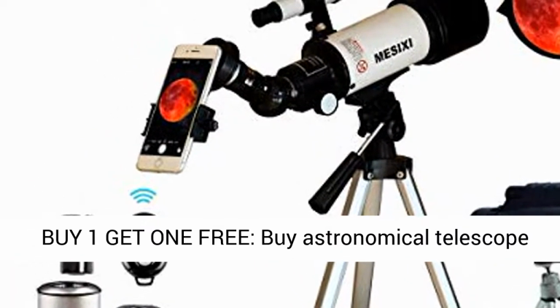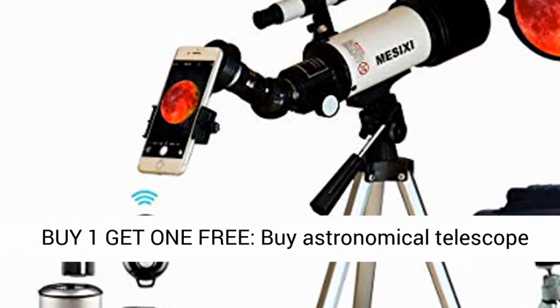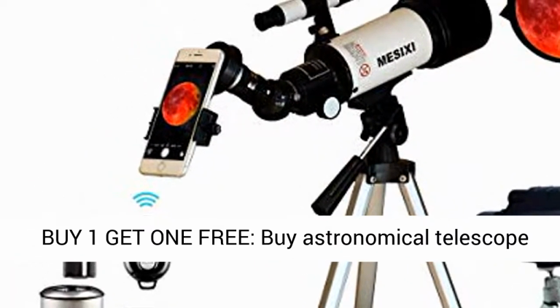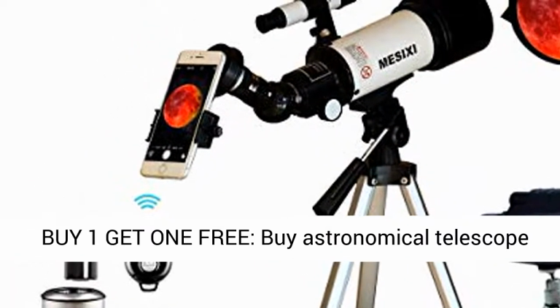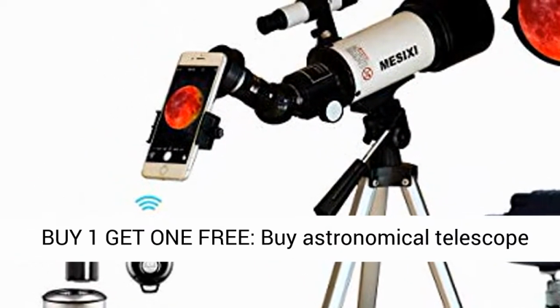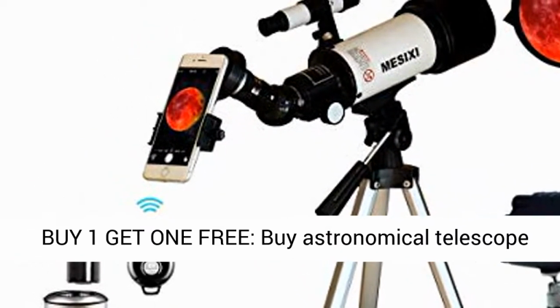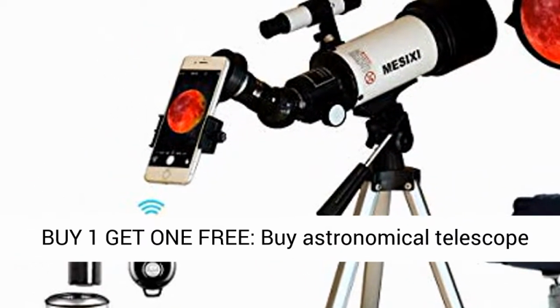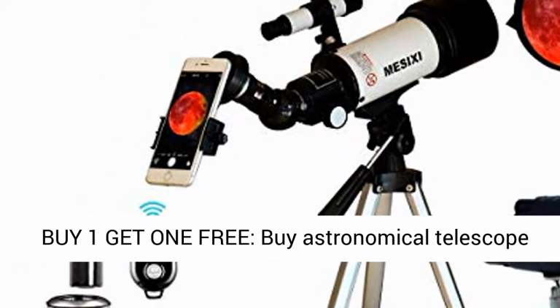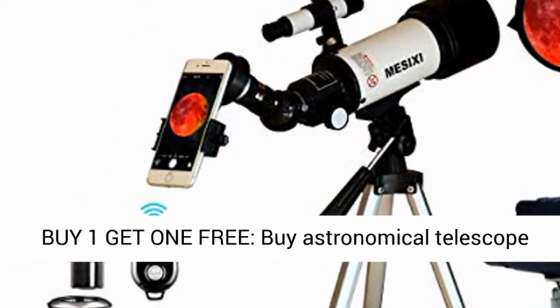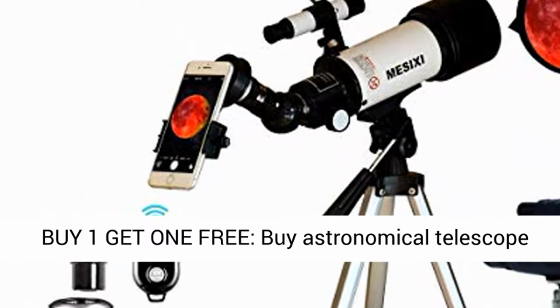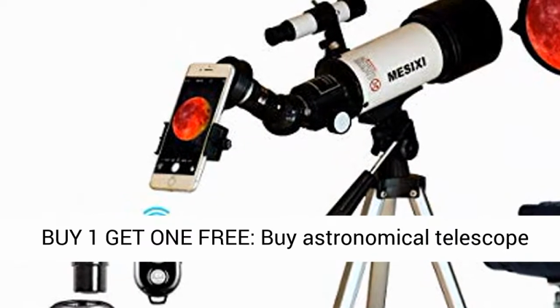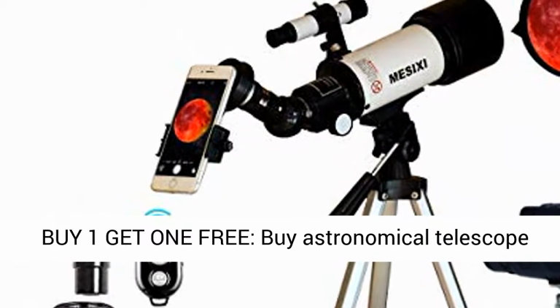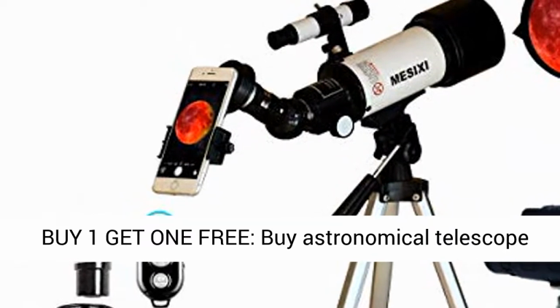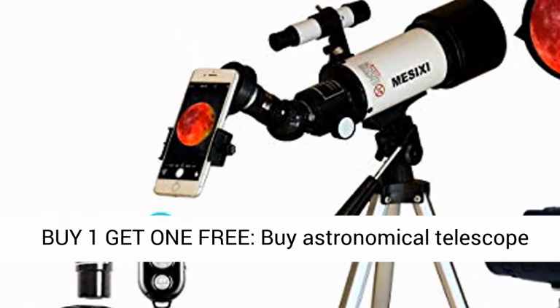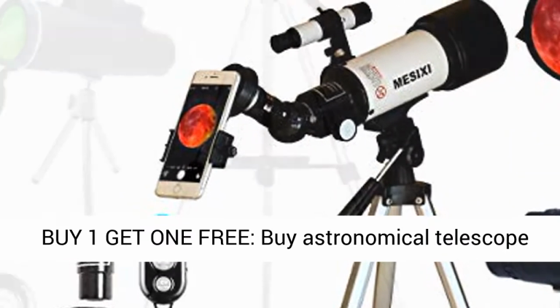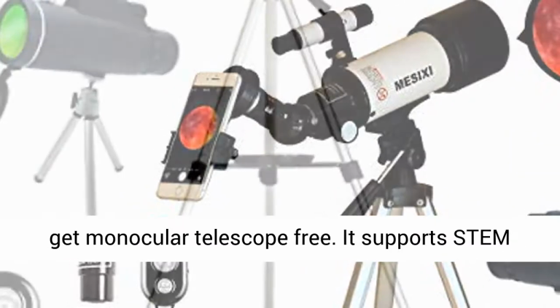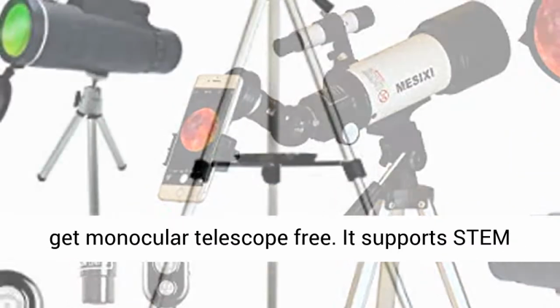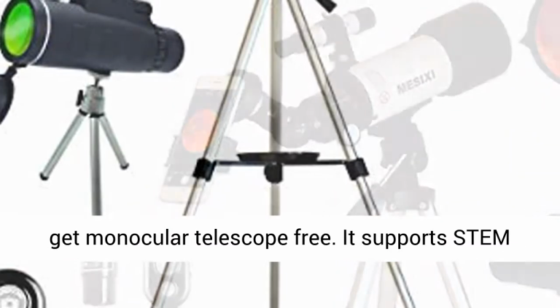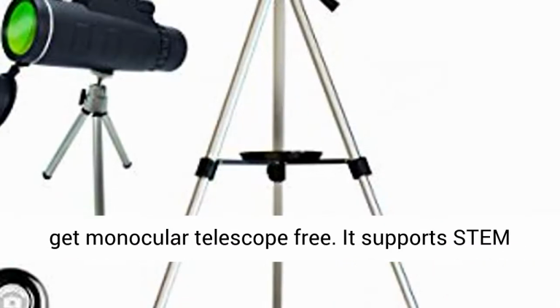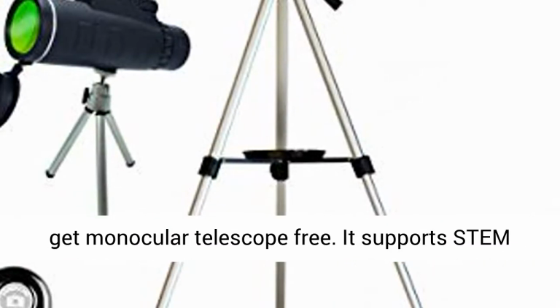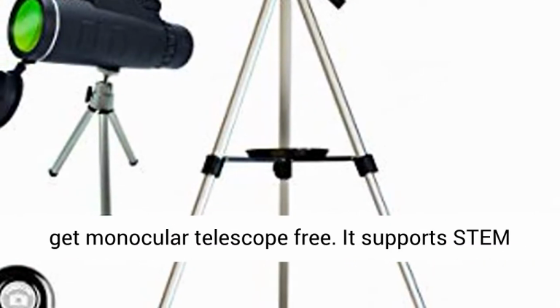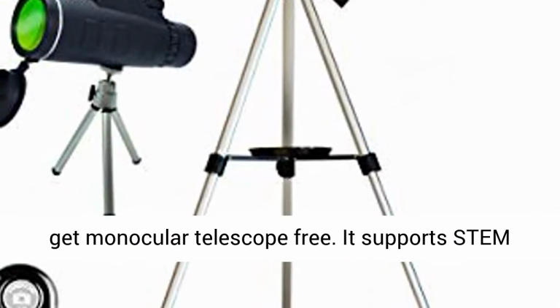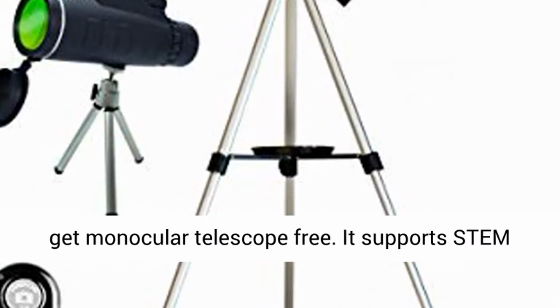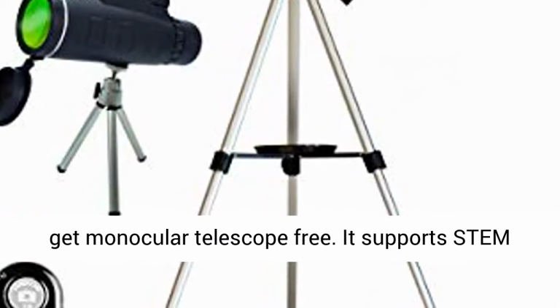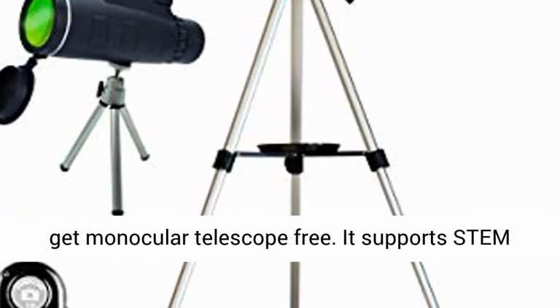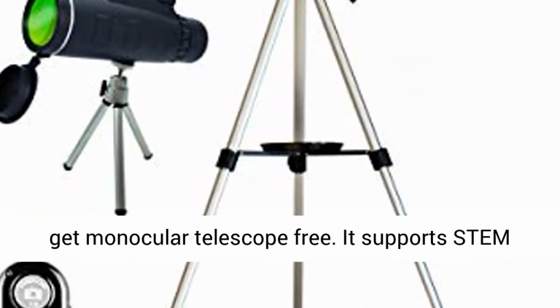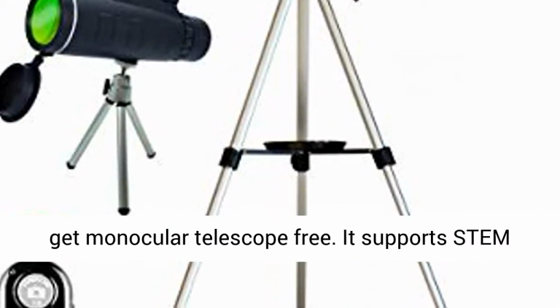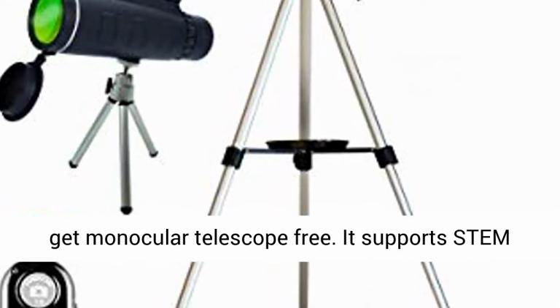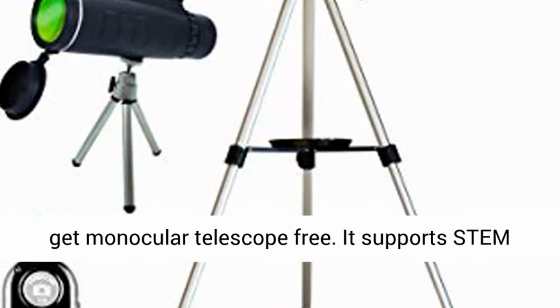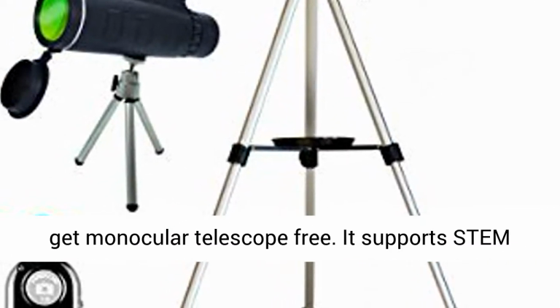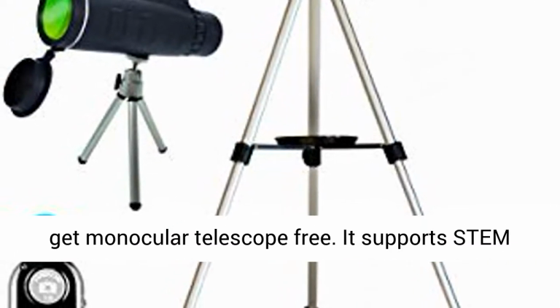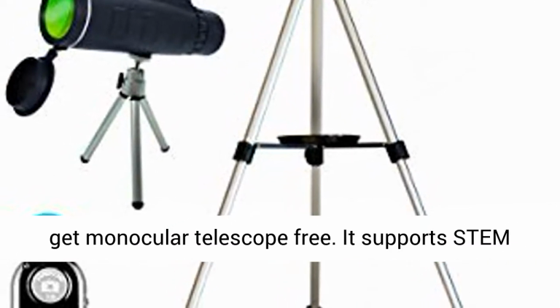Buy One Get One Free: Buy the Astronomical Telescope and Get a Monocular Telescope Free.